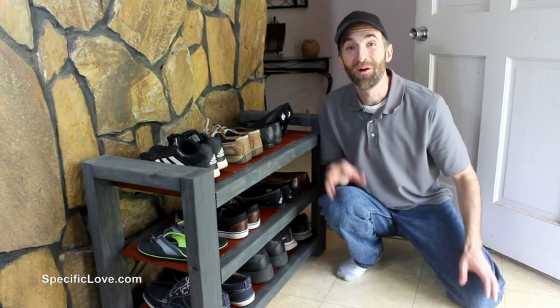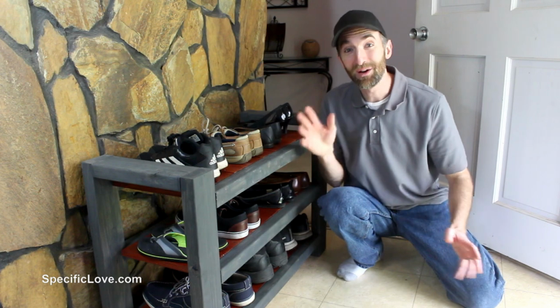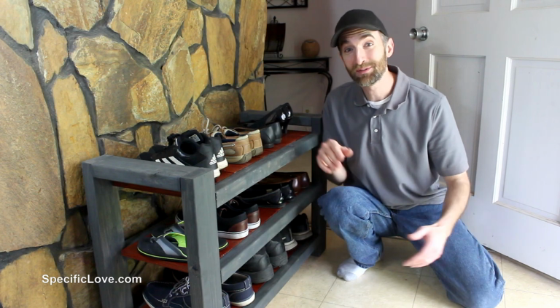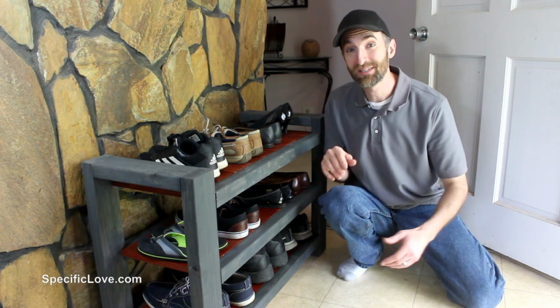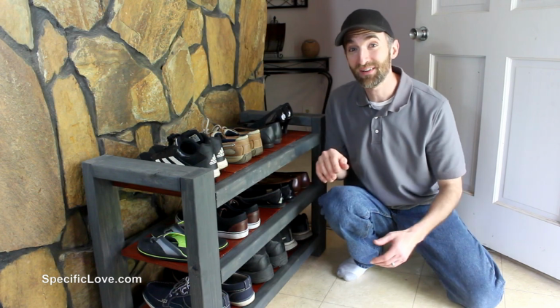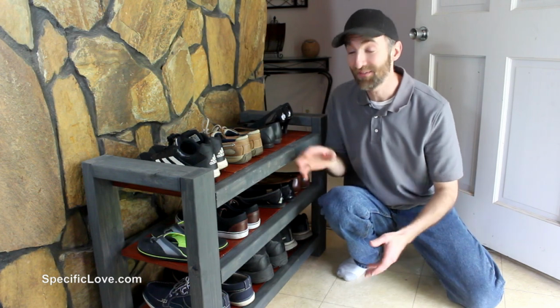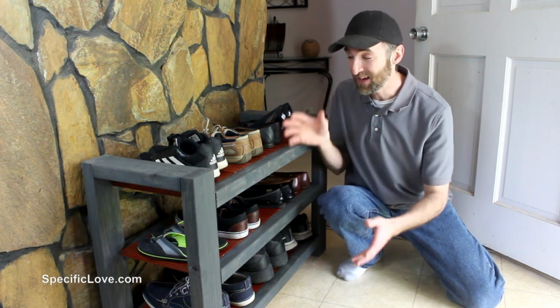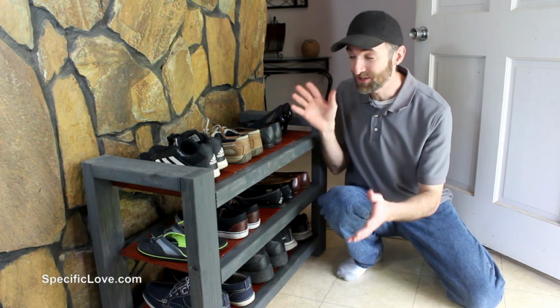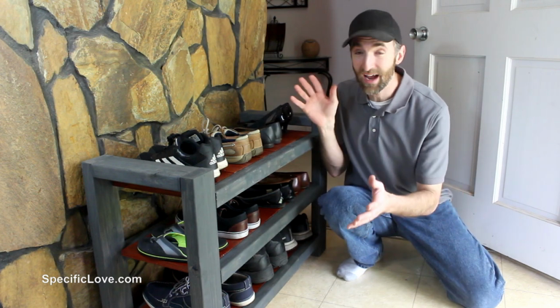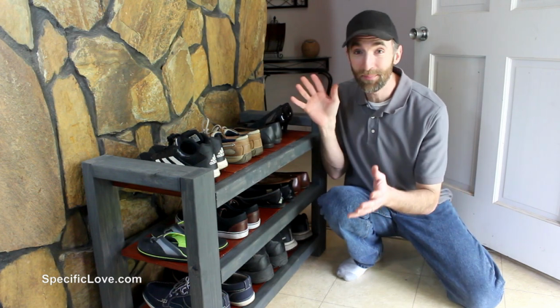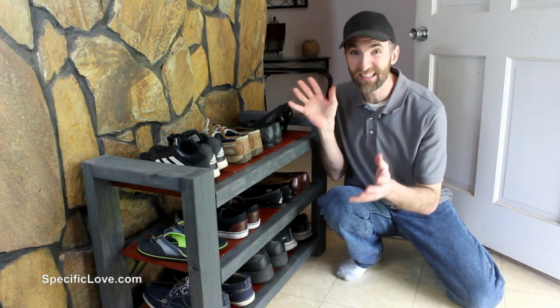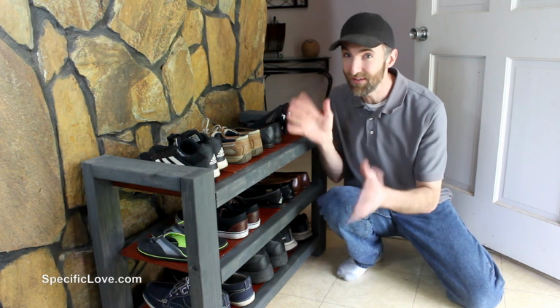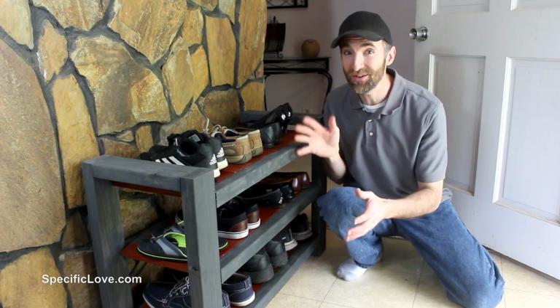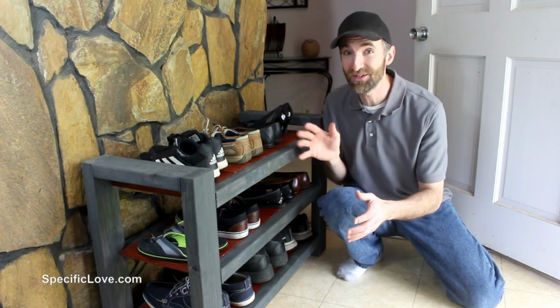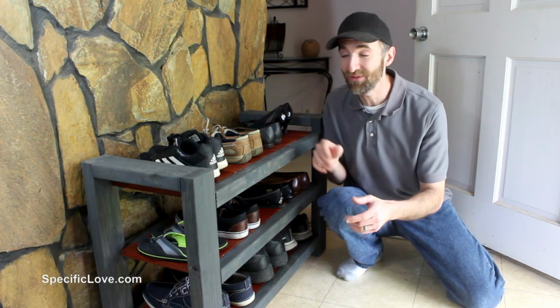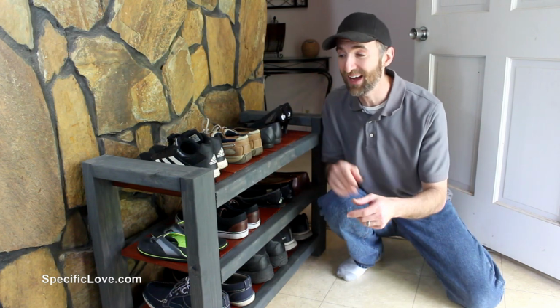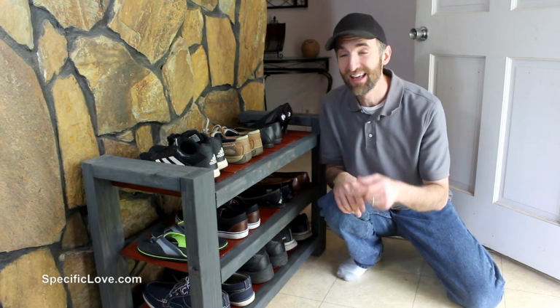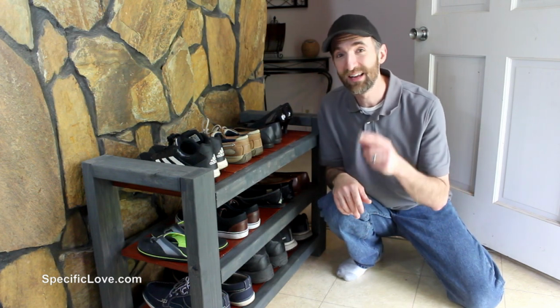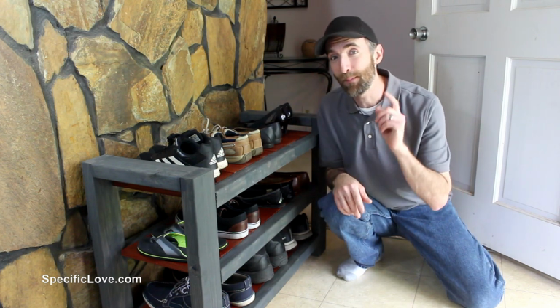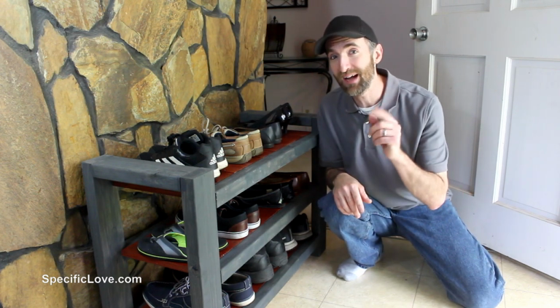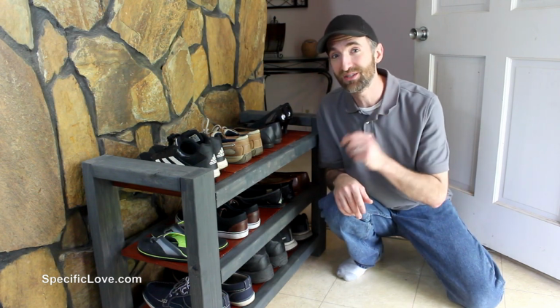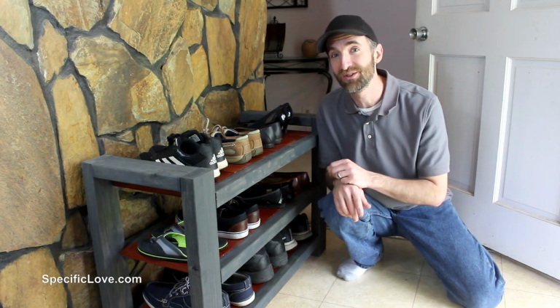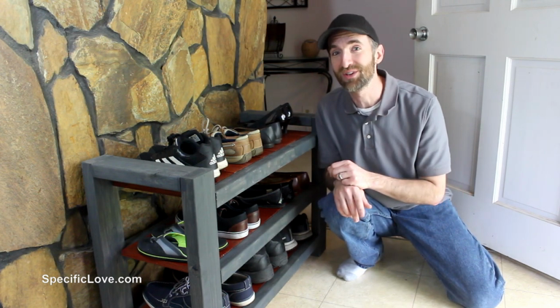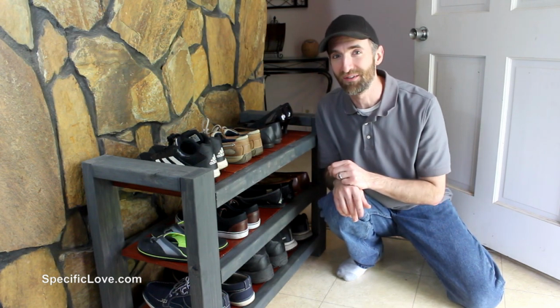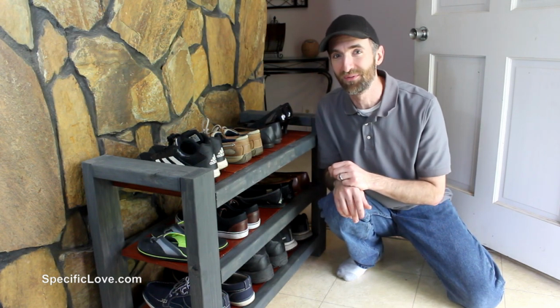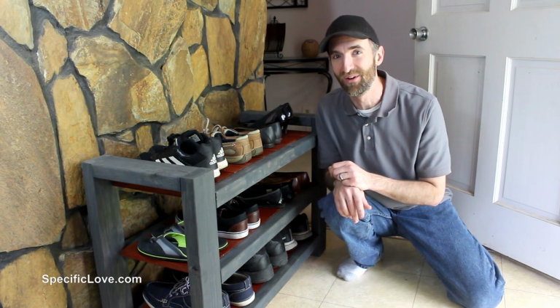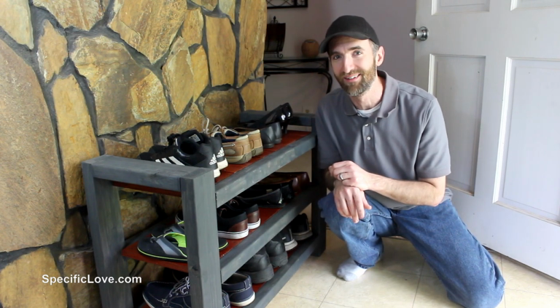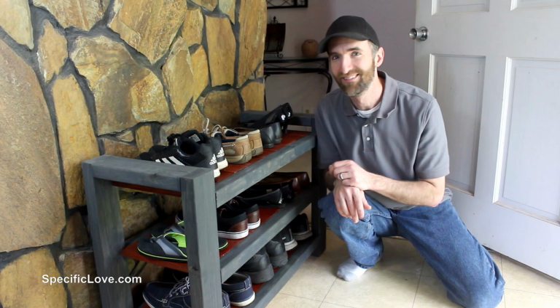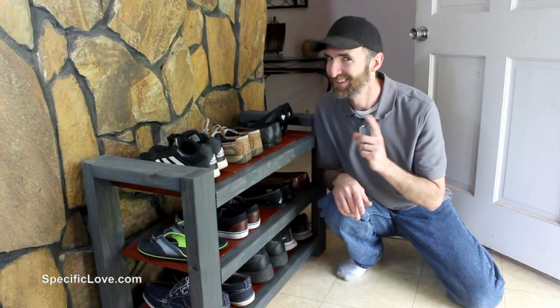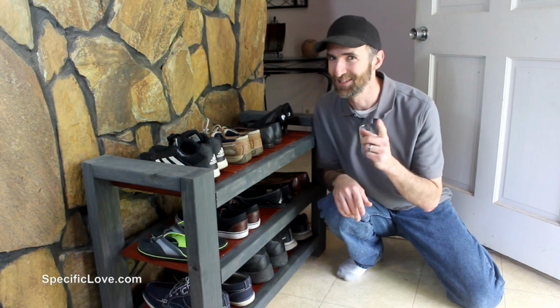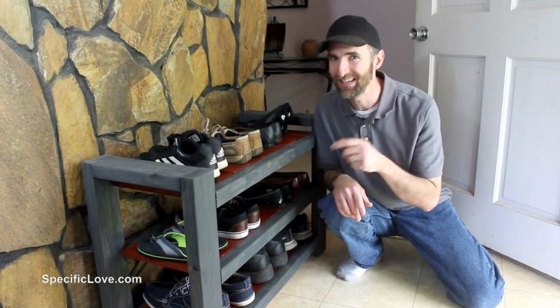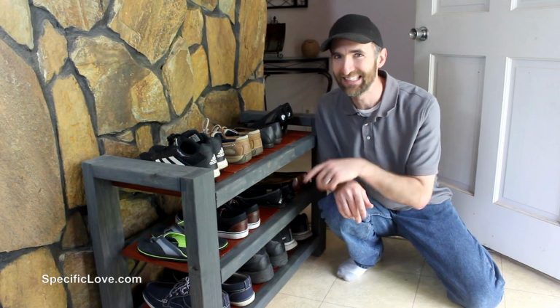Welcome to Specific Love. Today I'm going to show you how to build this heavy duty shoe rack to keep that pile of shoes off the floor. Let's begin.